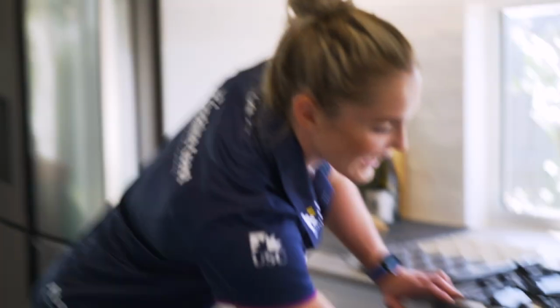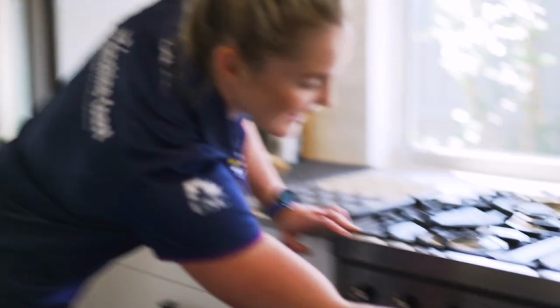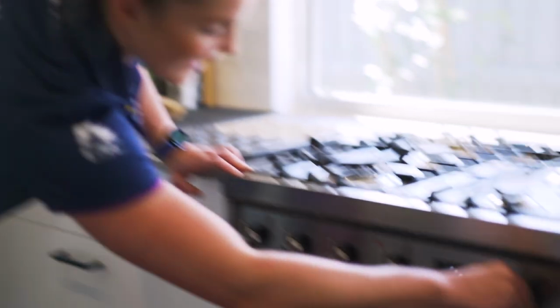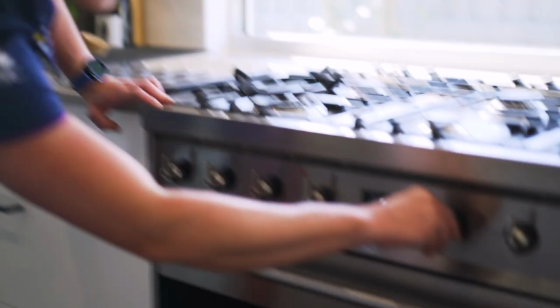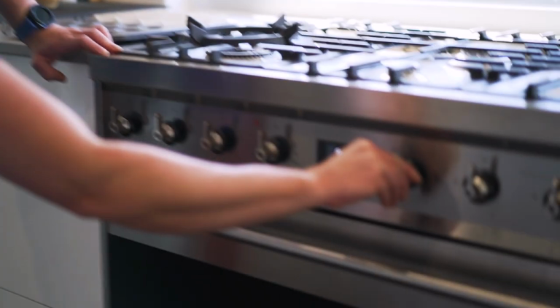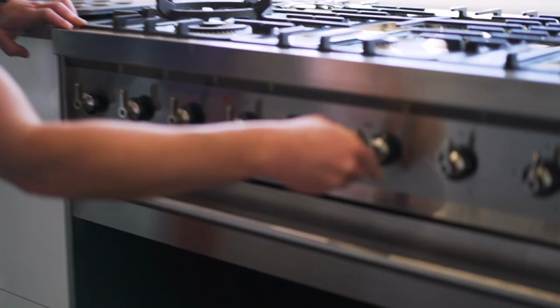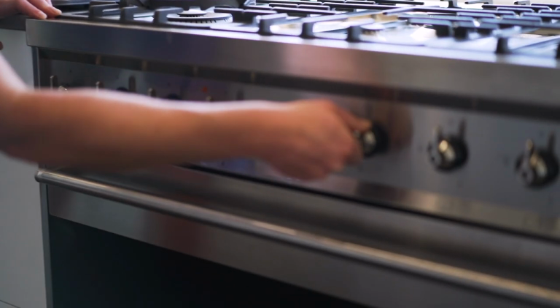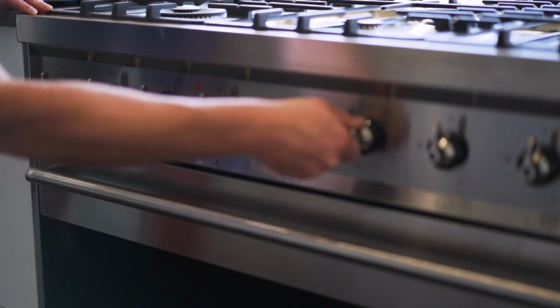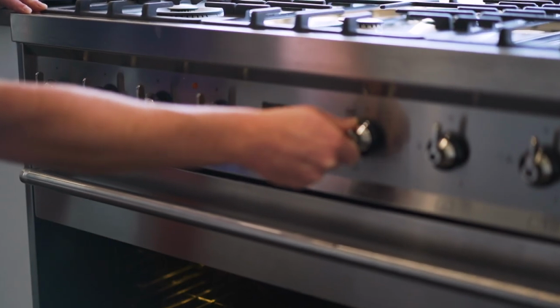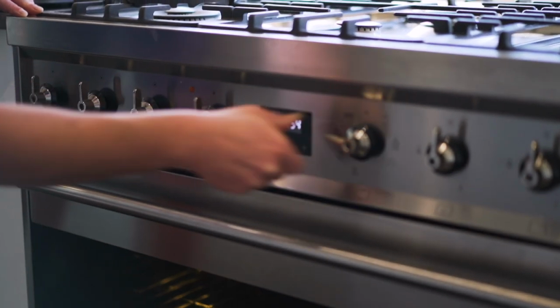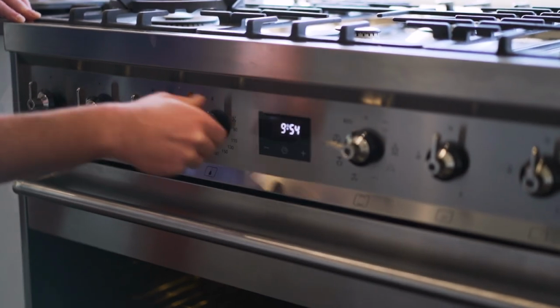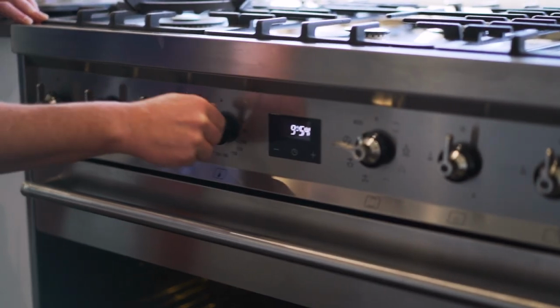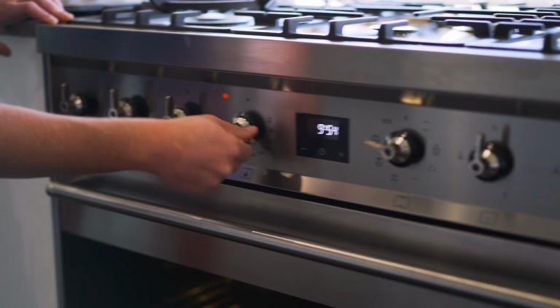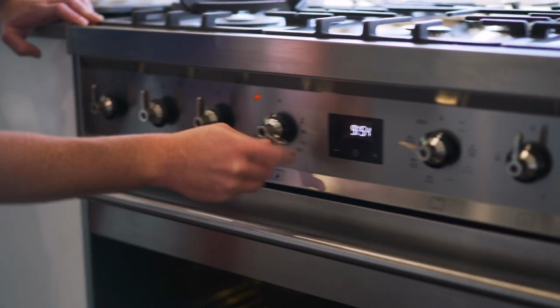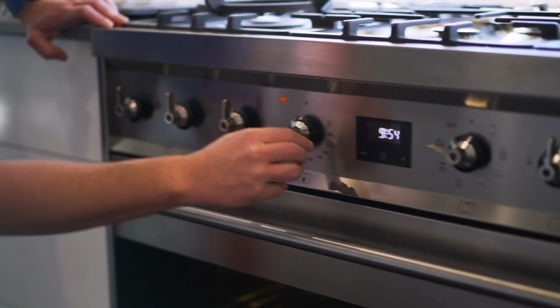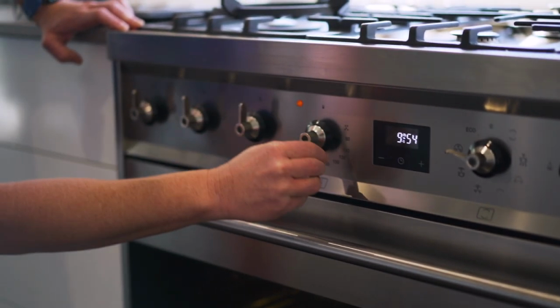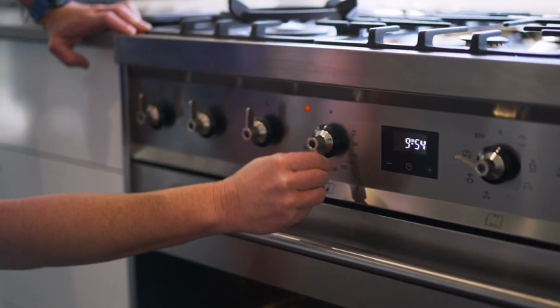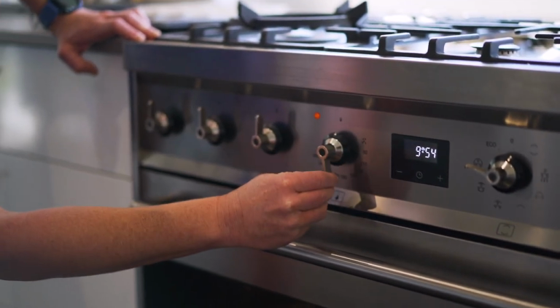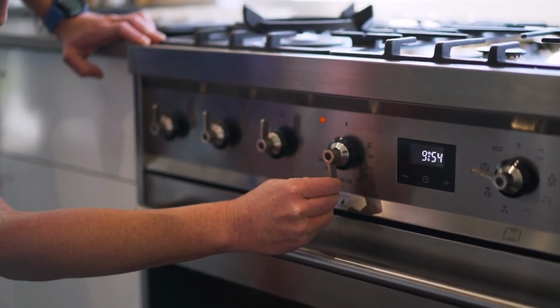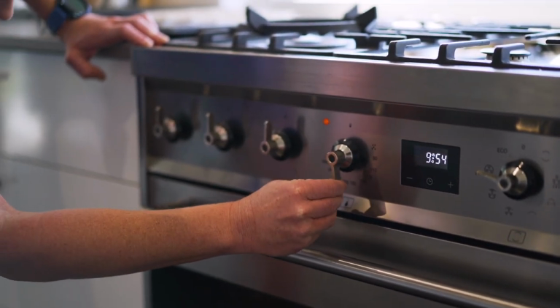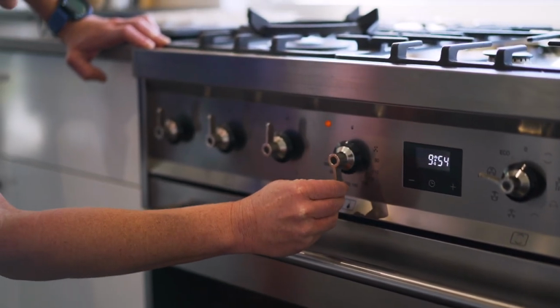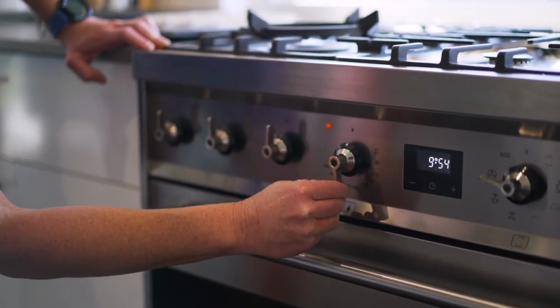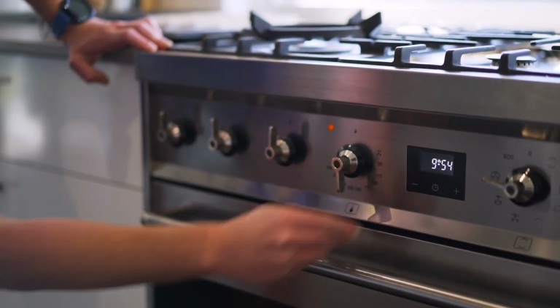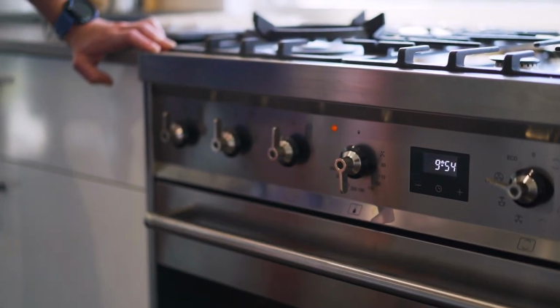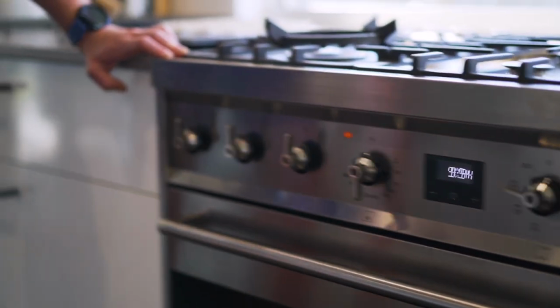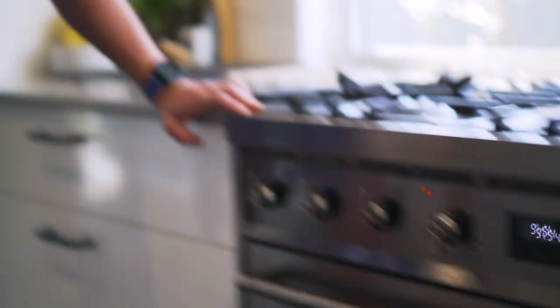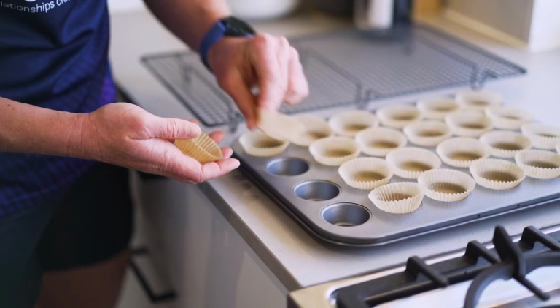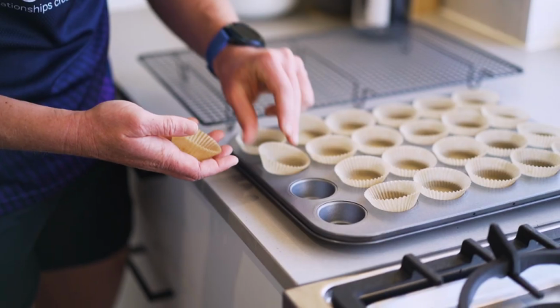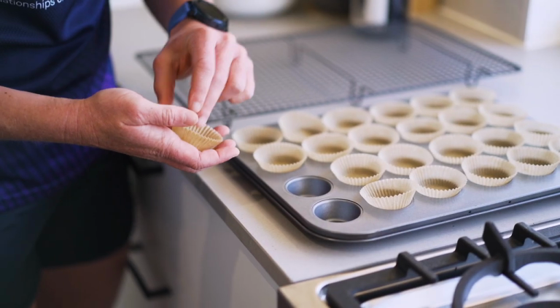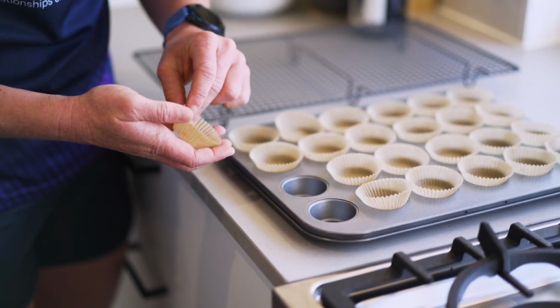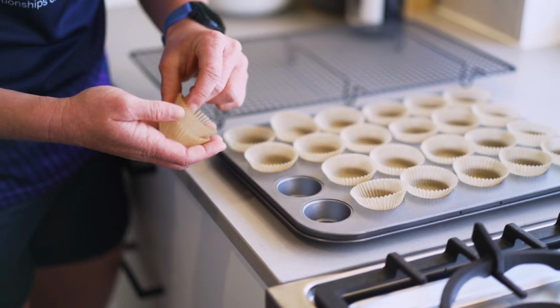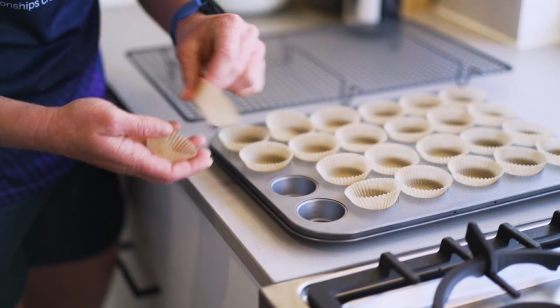Preheat the oven to 180 degrees fan force and then you want to prep the tray.